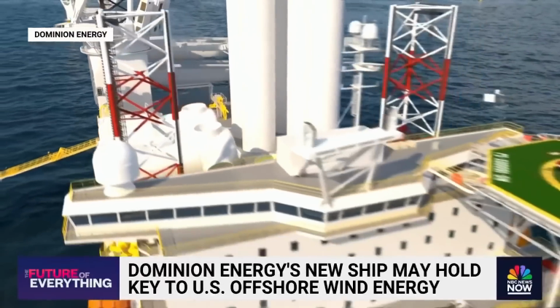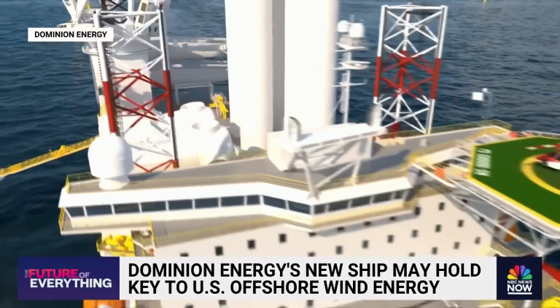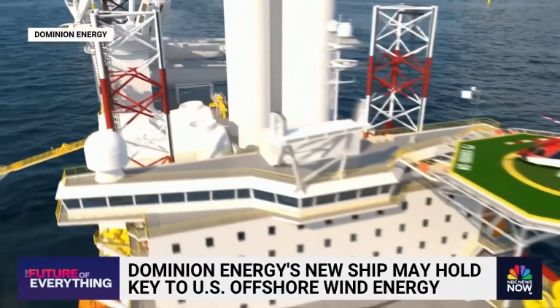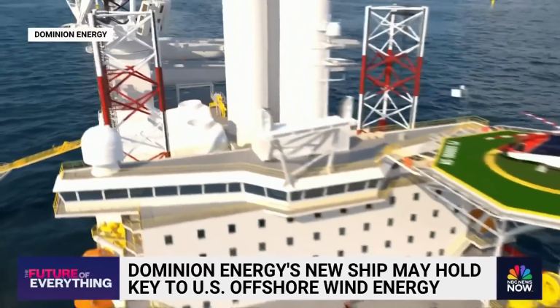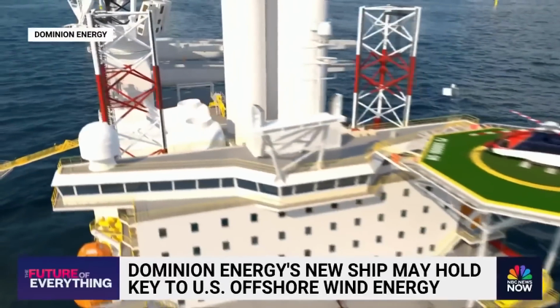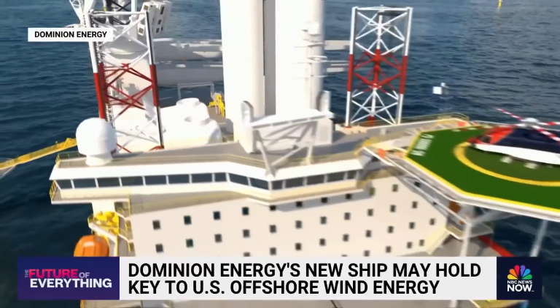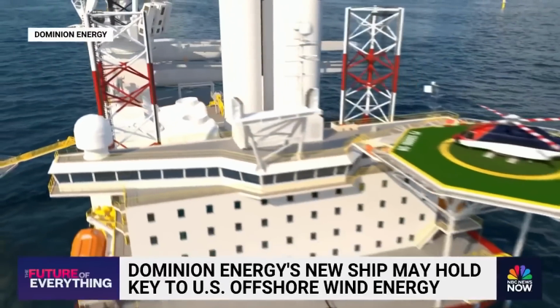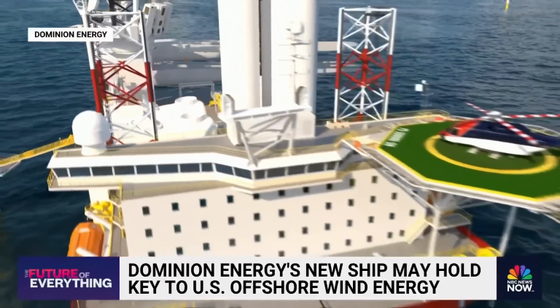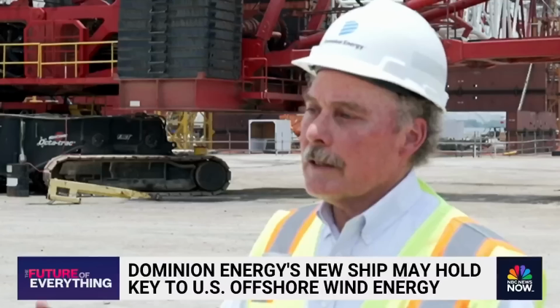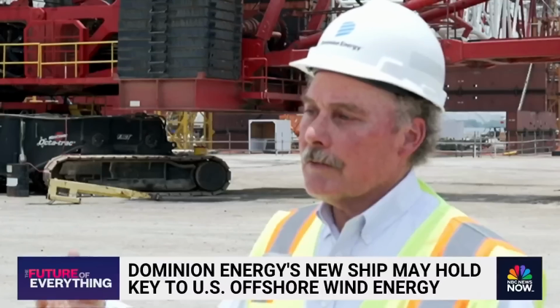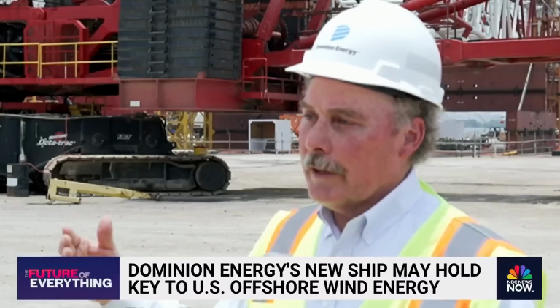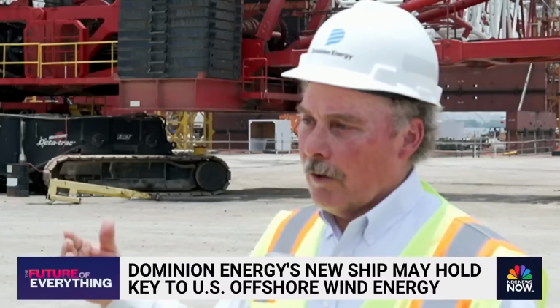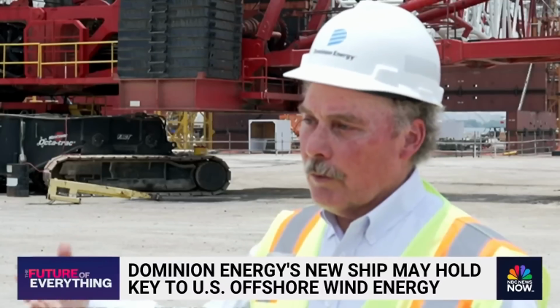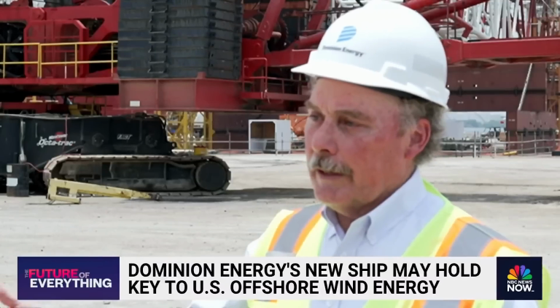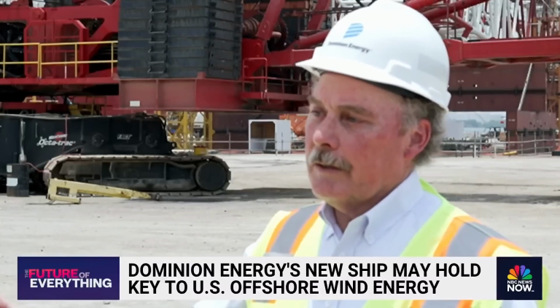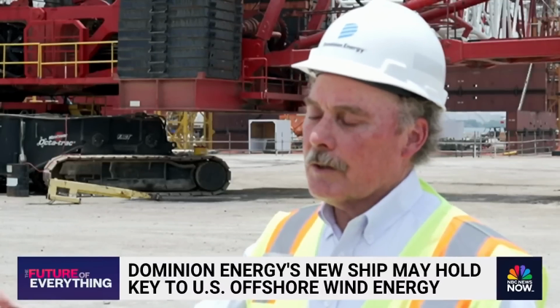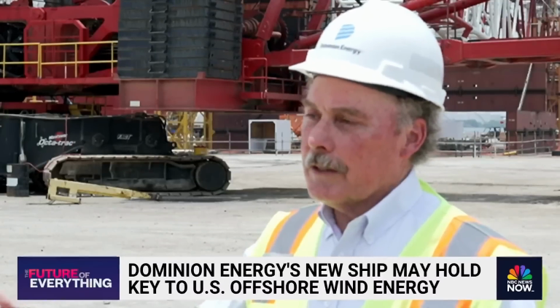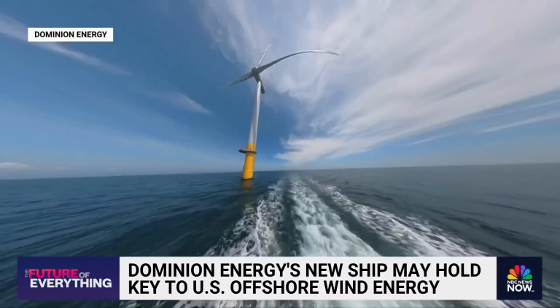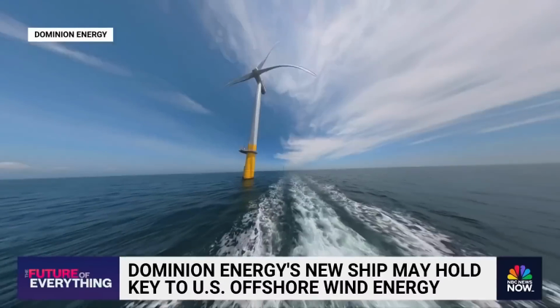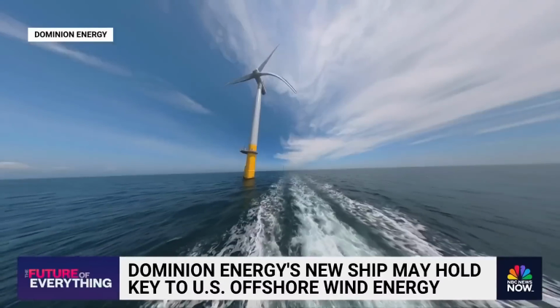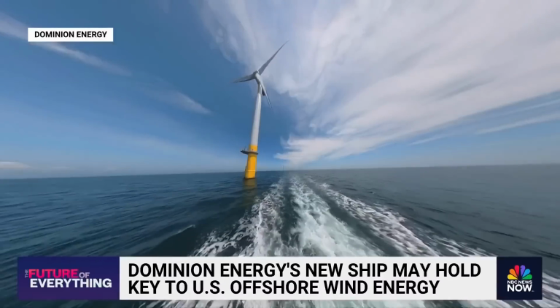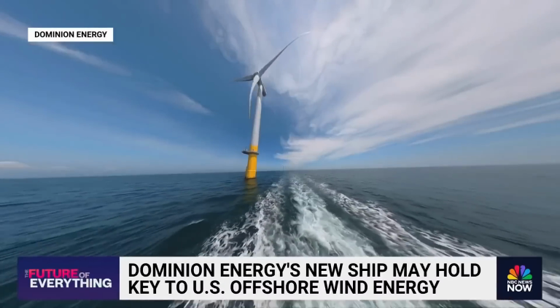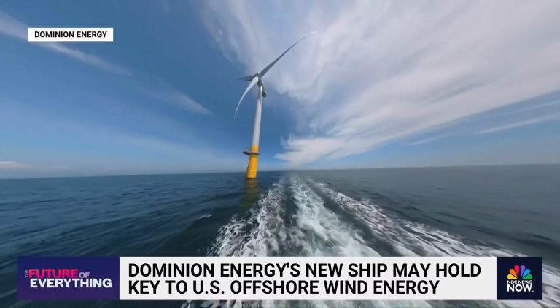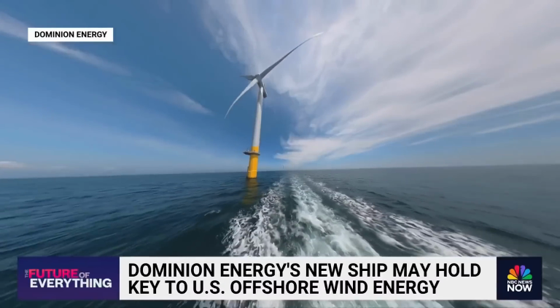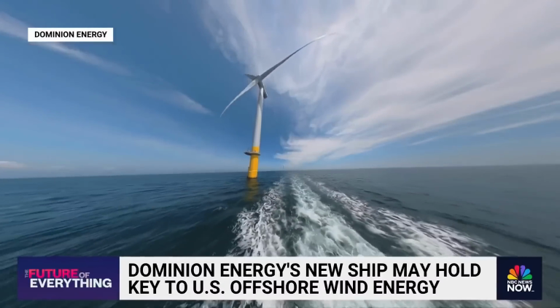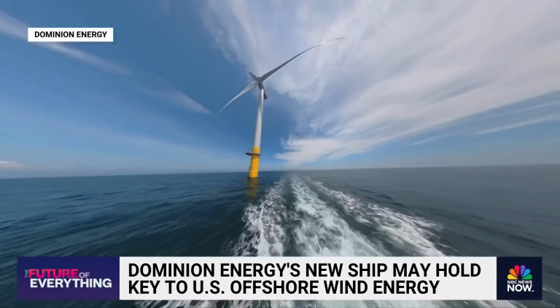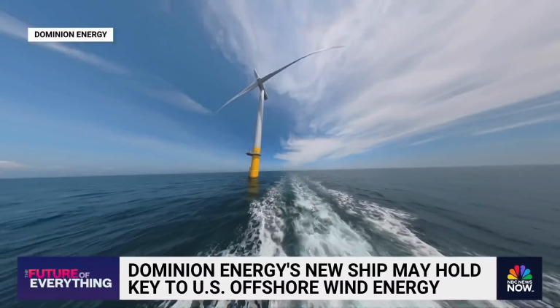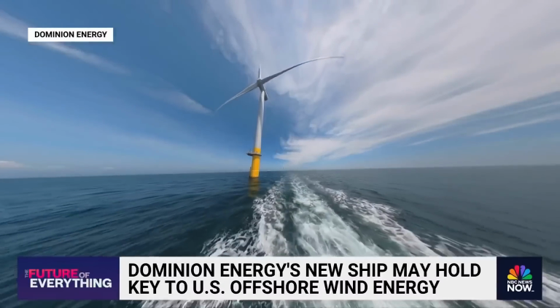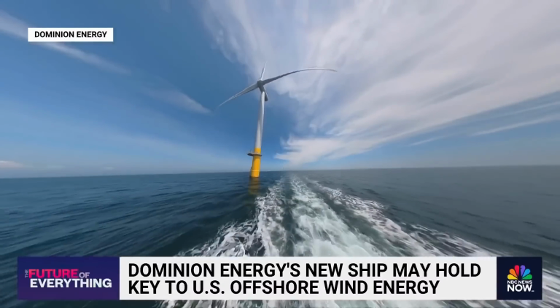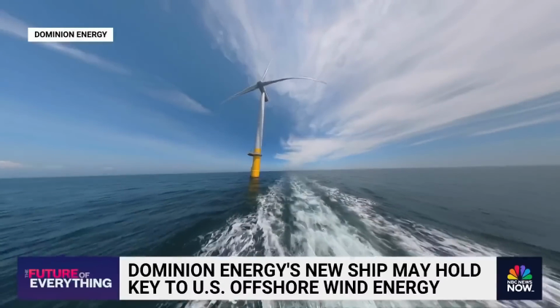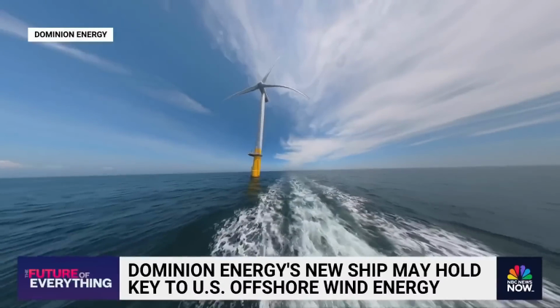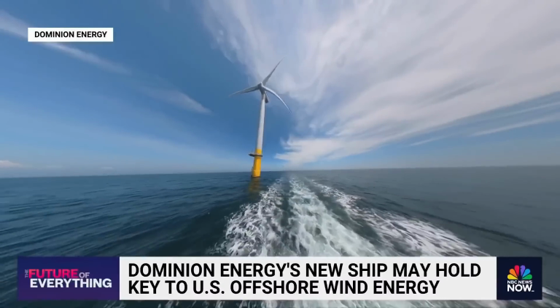This goes beyond our project — this is for the offshore wind industry. The winds of change, a work in progress.